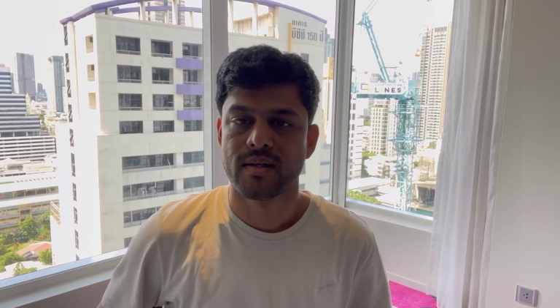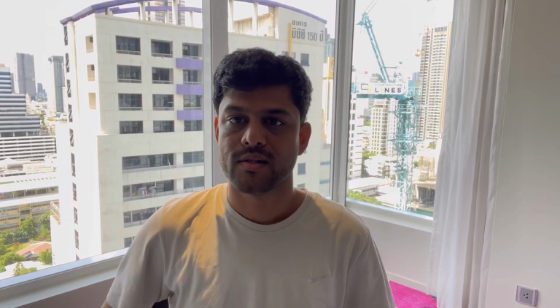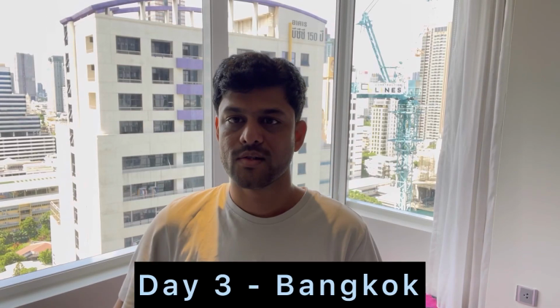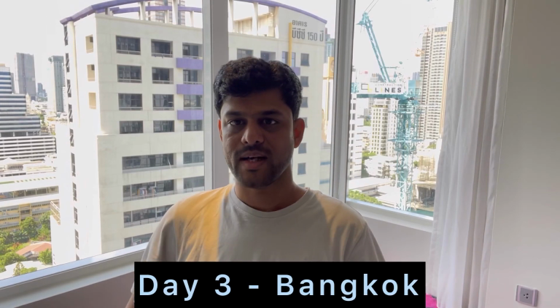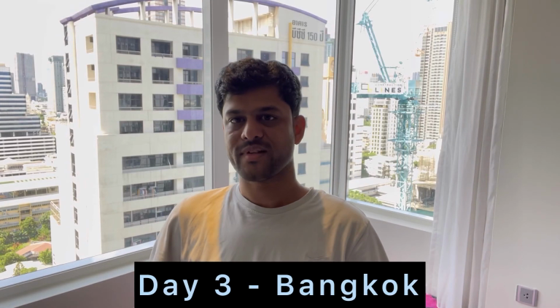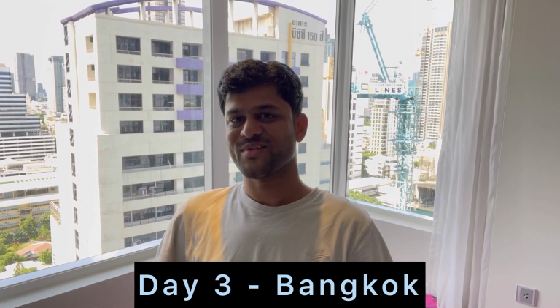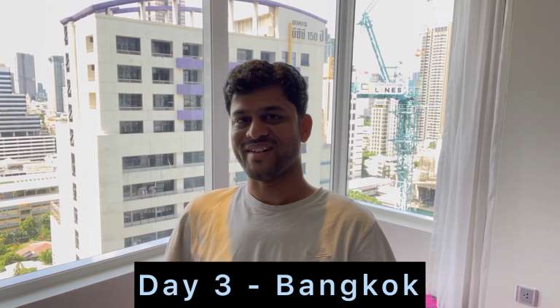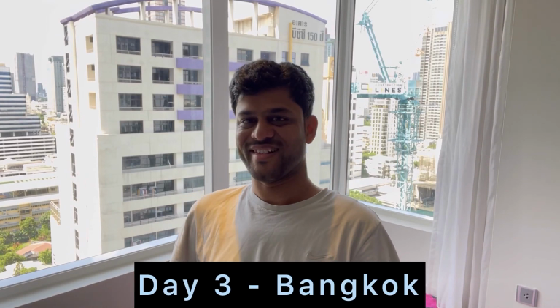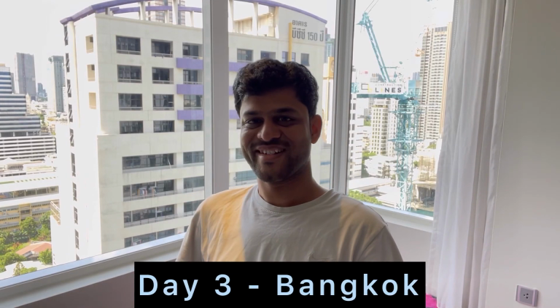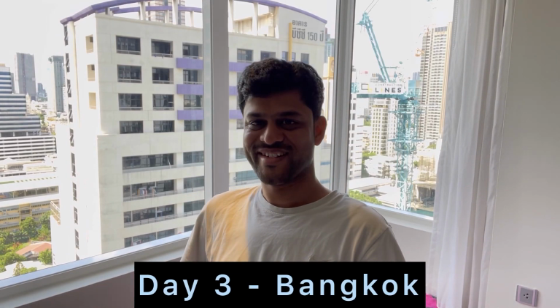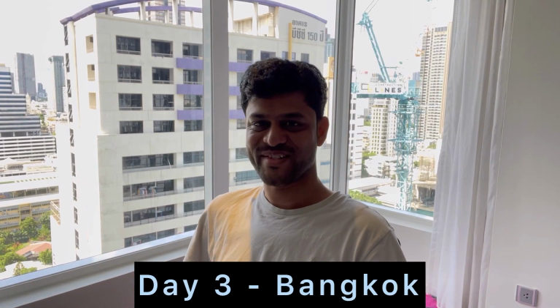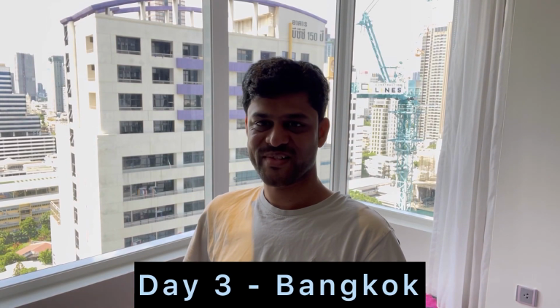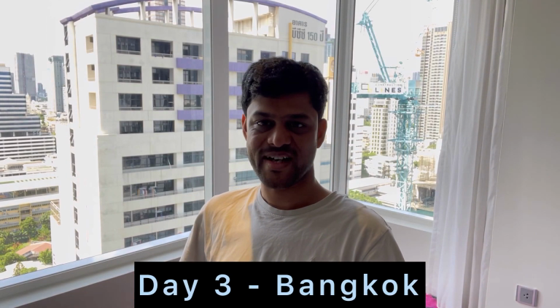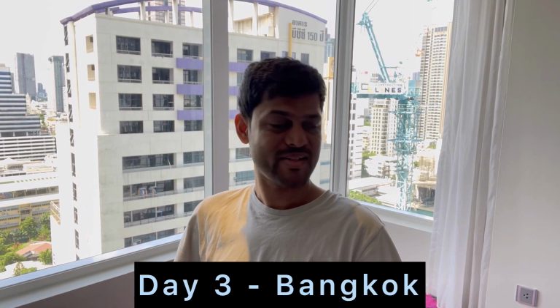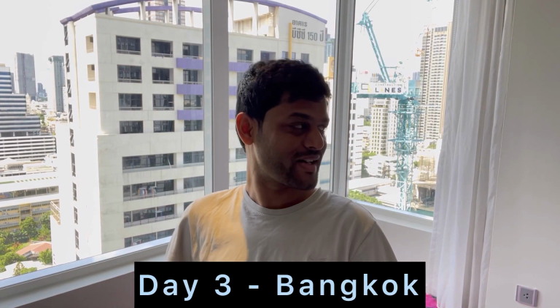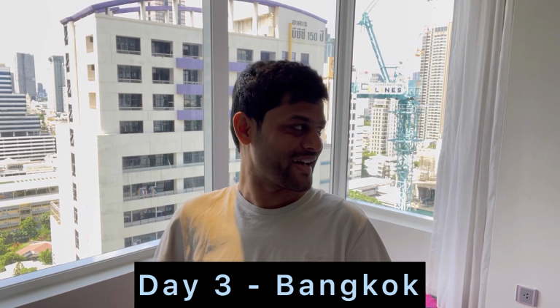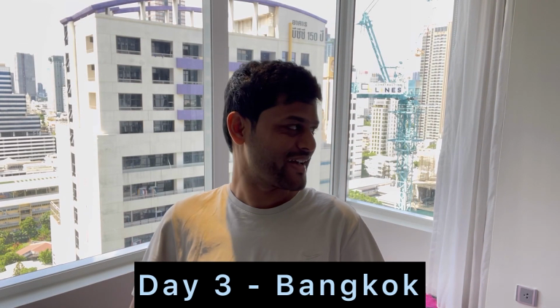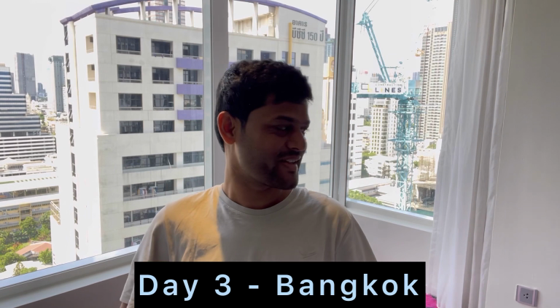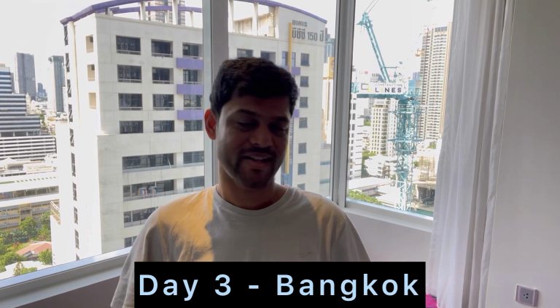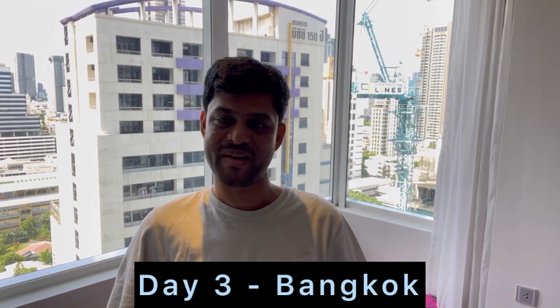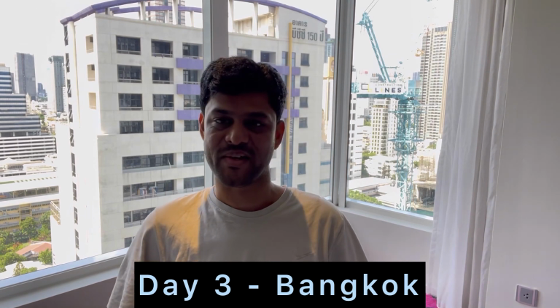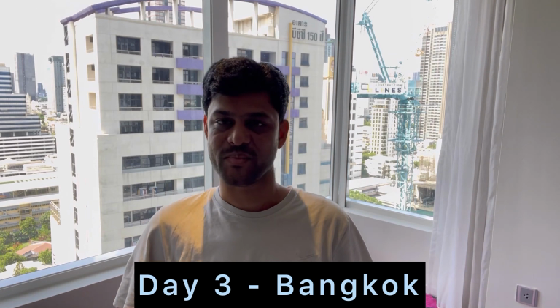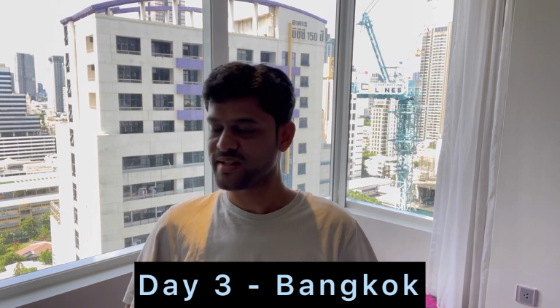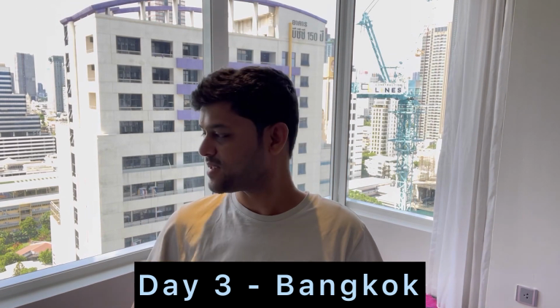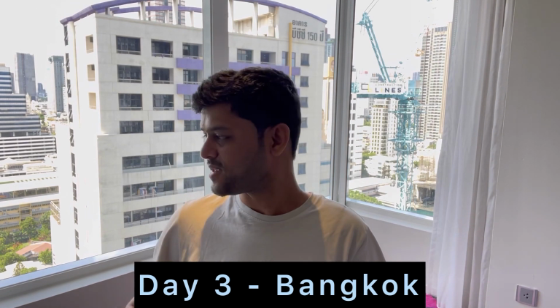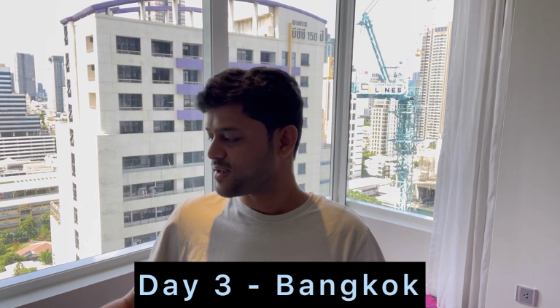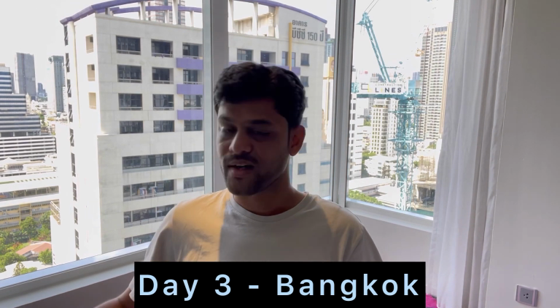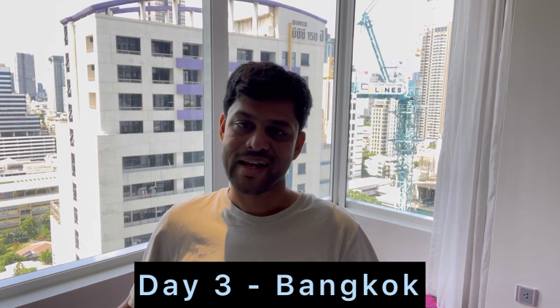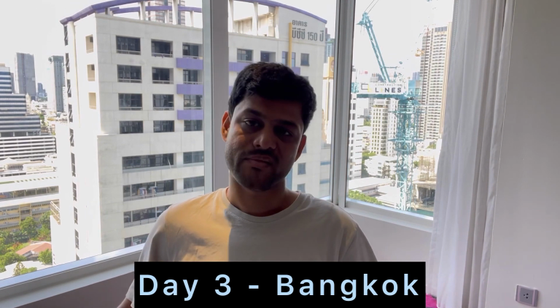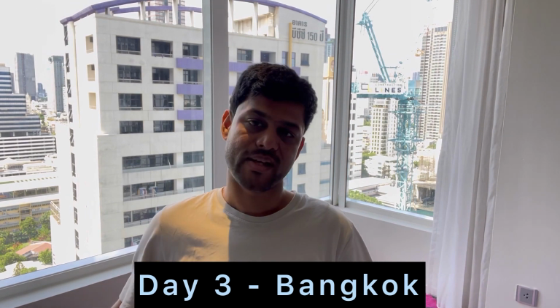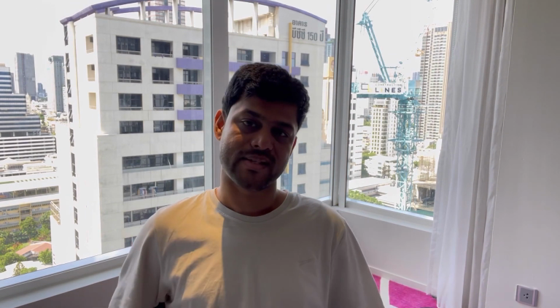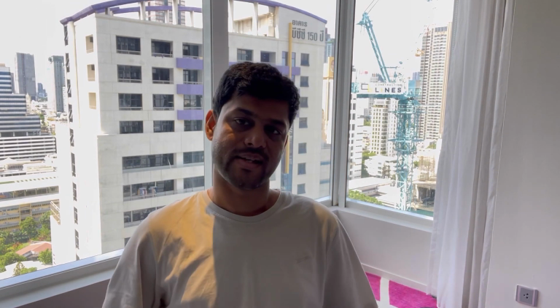Good afternoon, friends. Today is our Day 3 in Bangkok. It's a very lazy day.